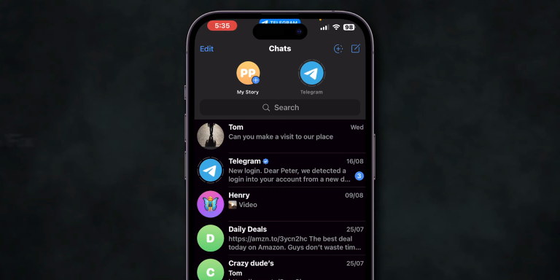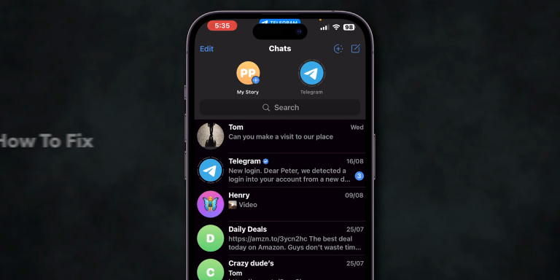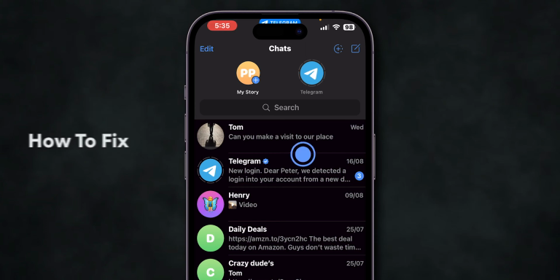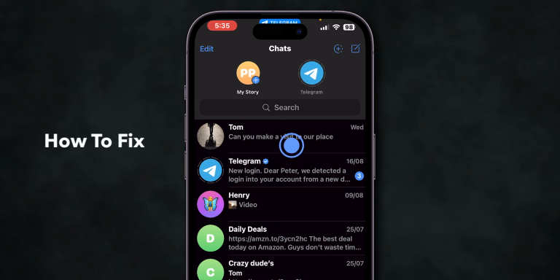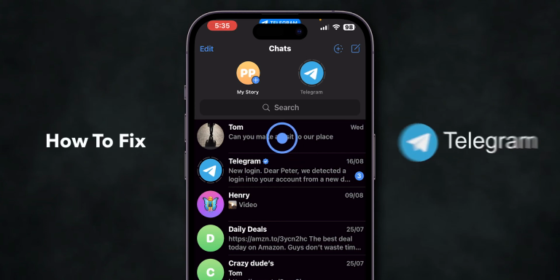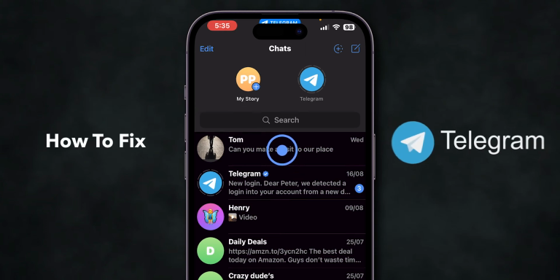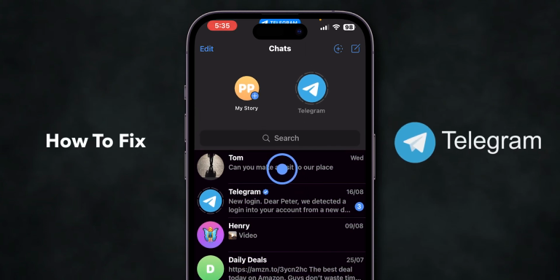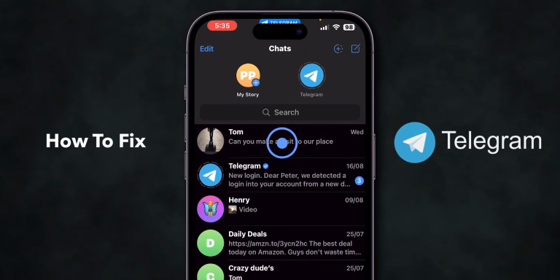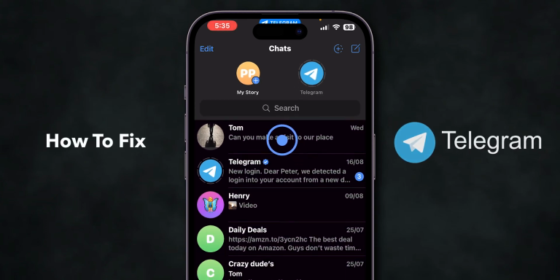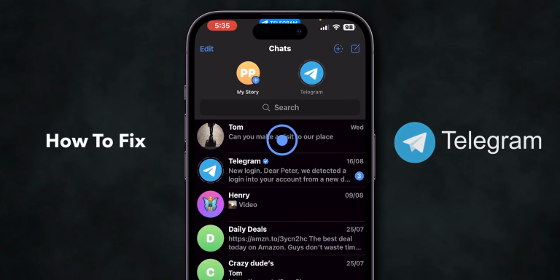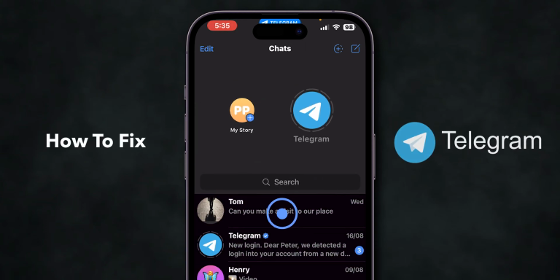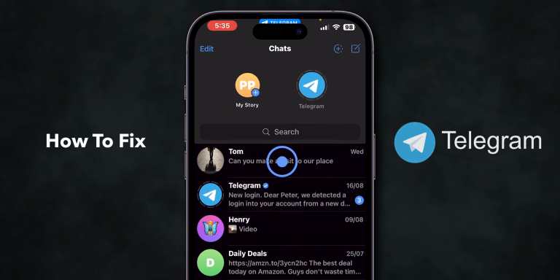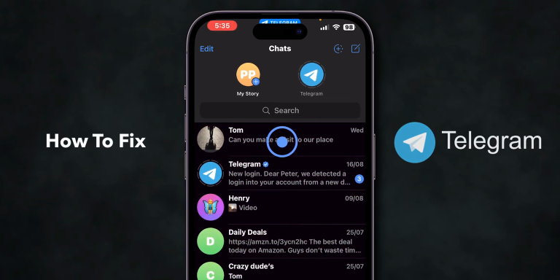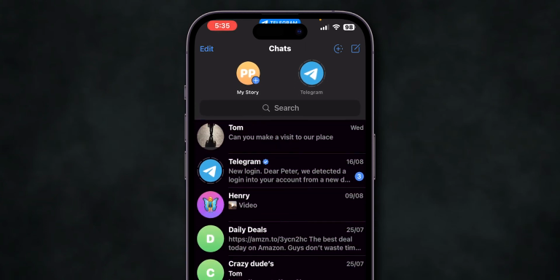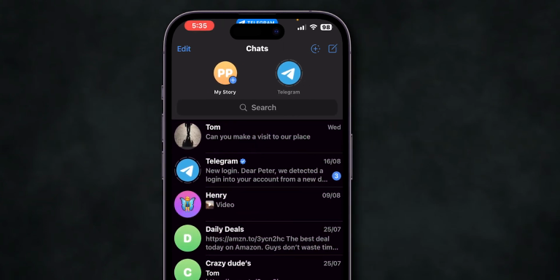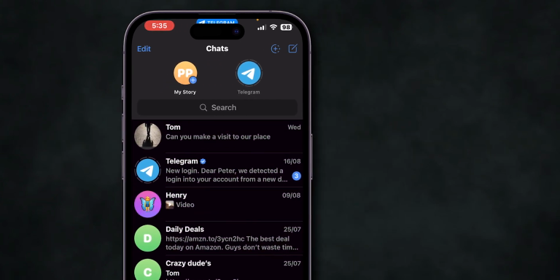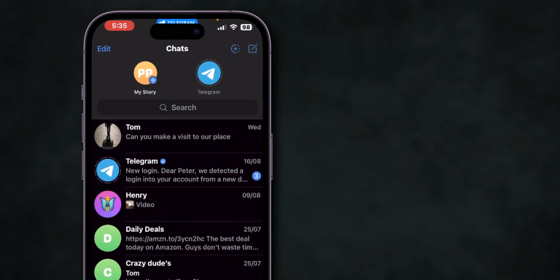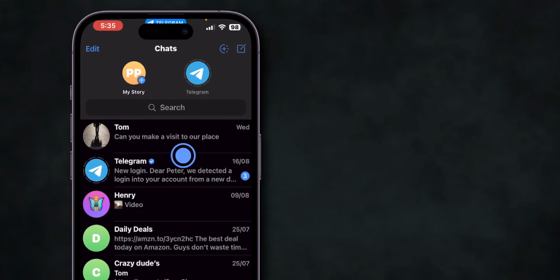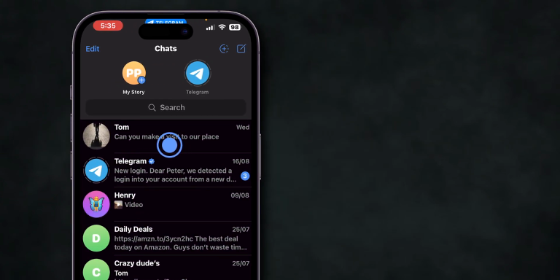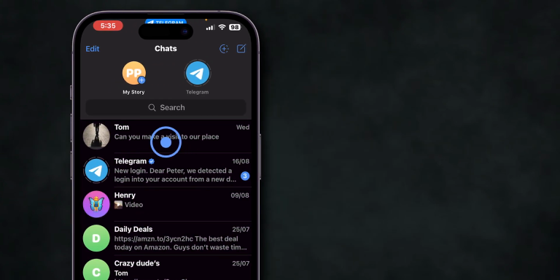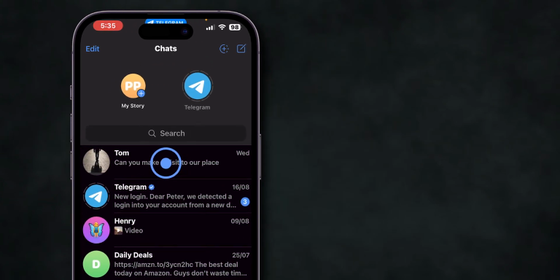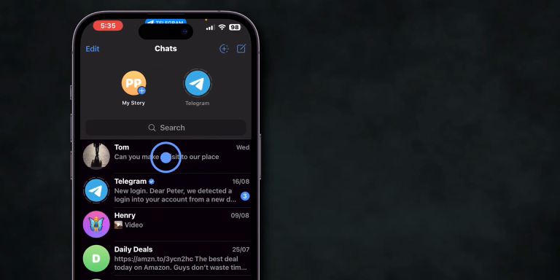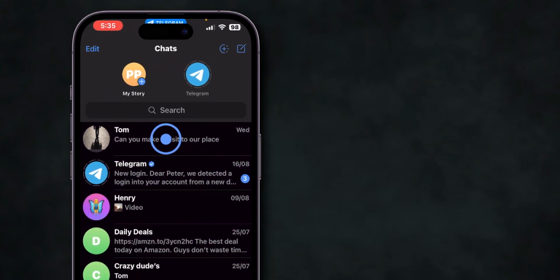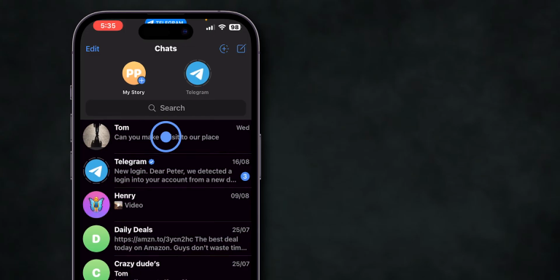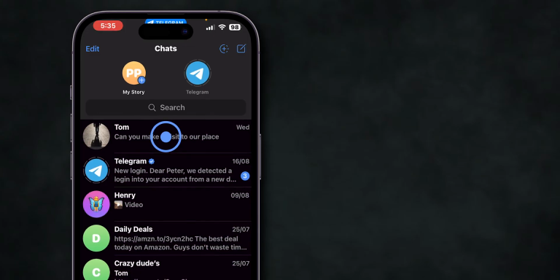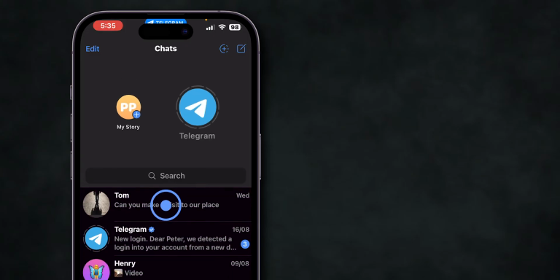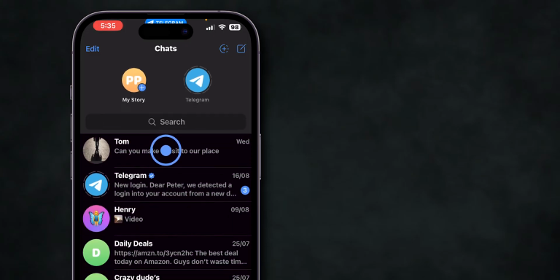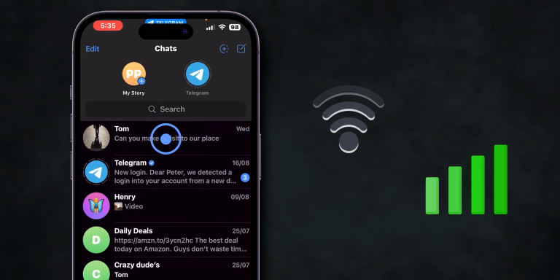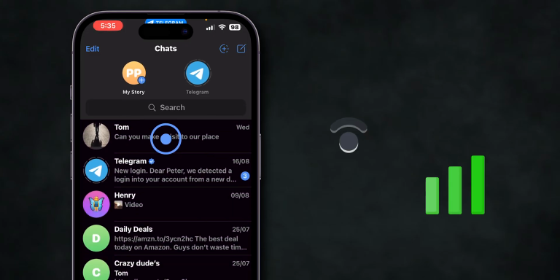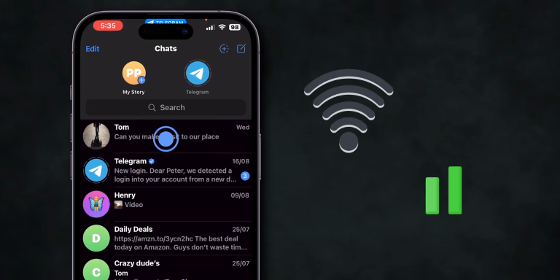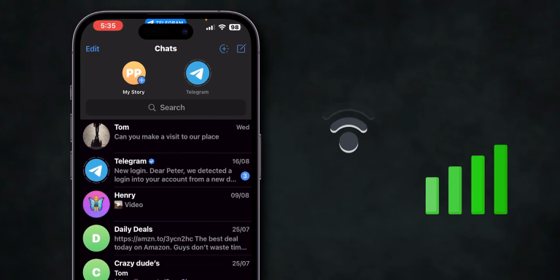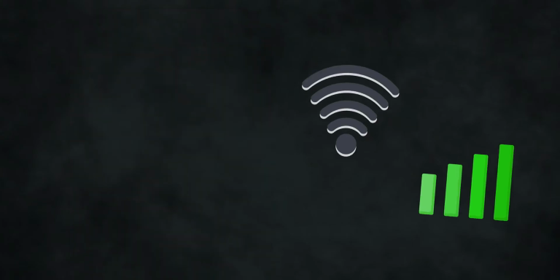How to fix Telegram not loading messages. If your Telegram messages are not loading, first ensure you have a proper internet connection.